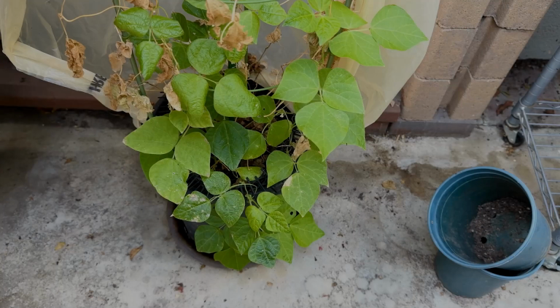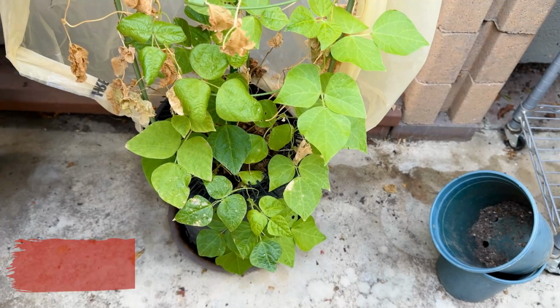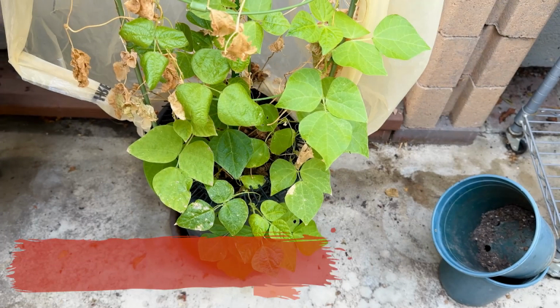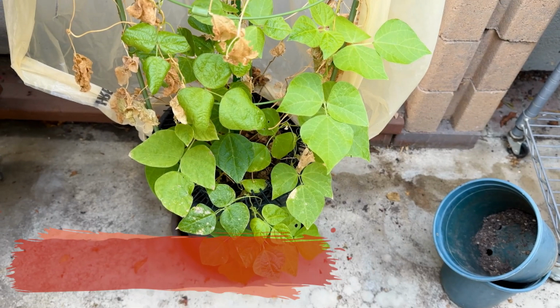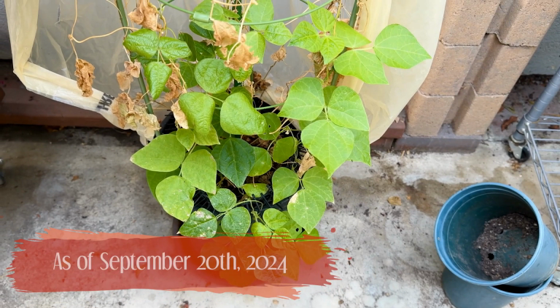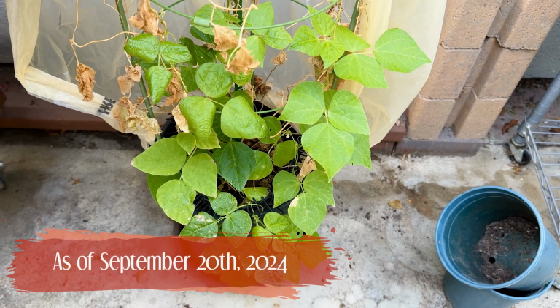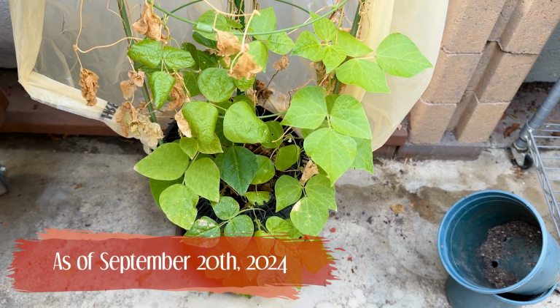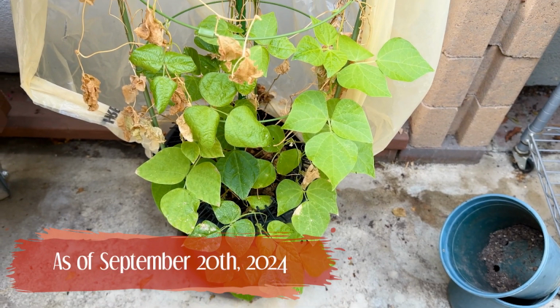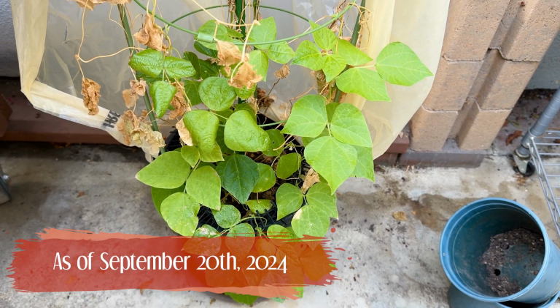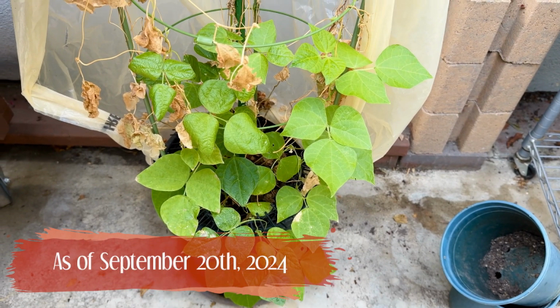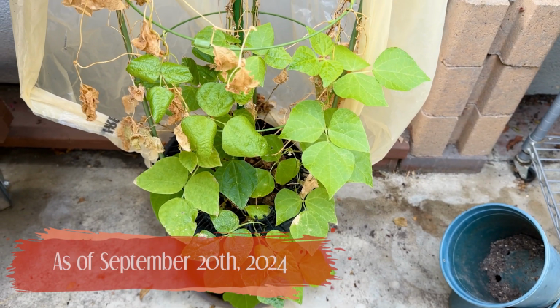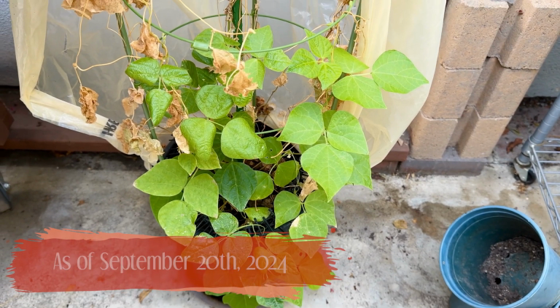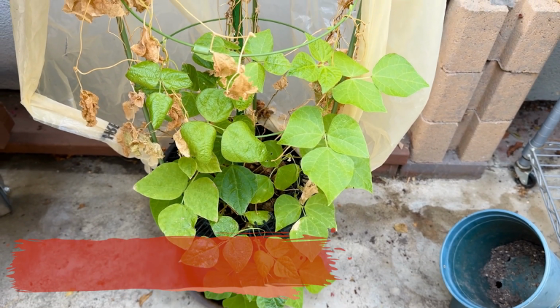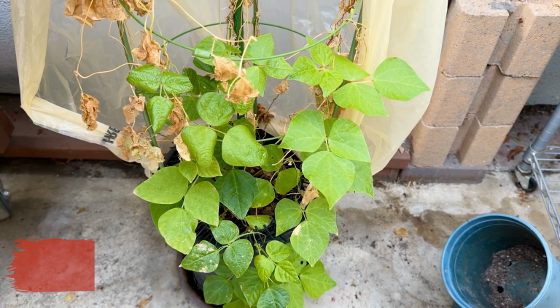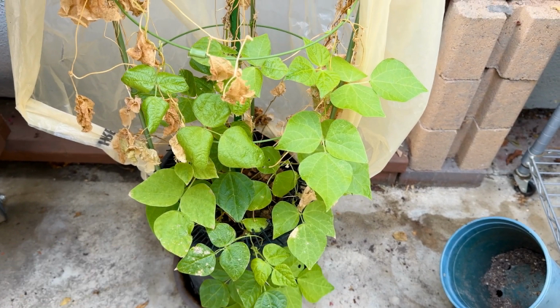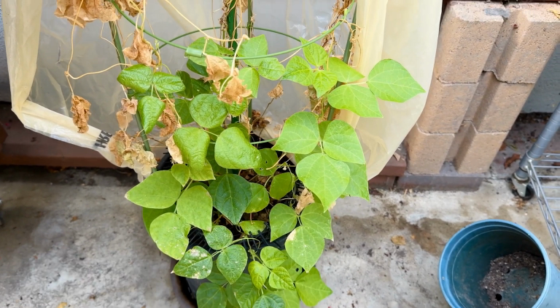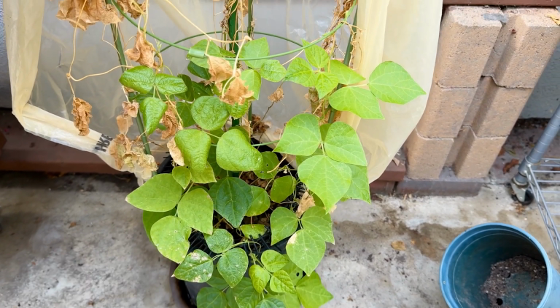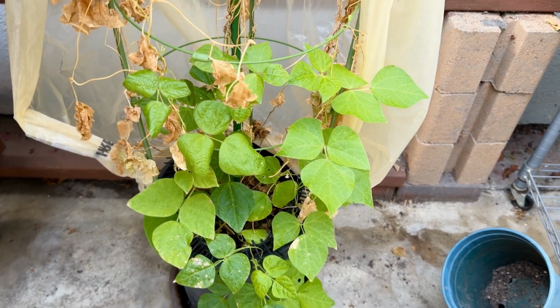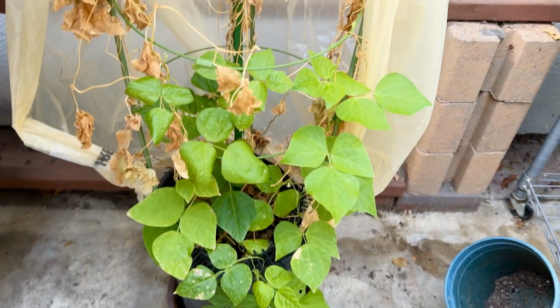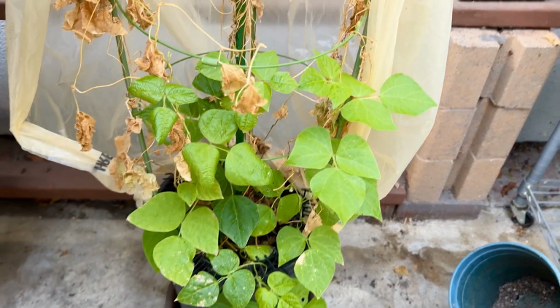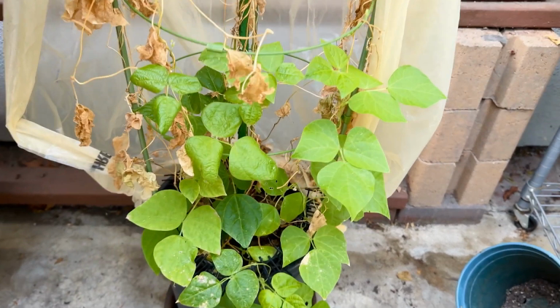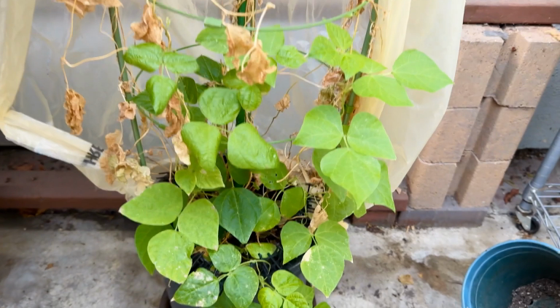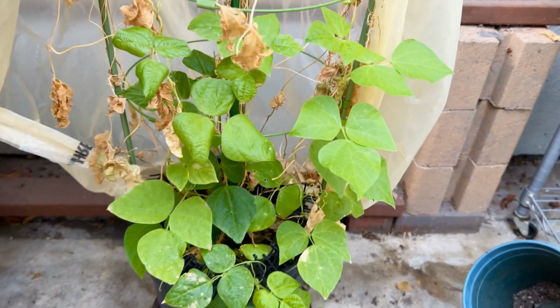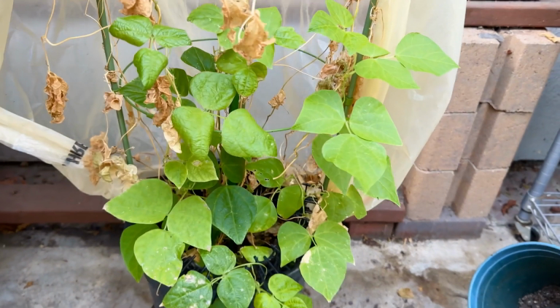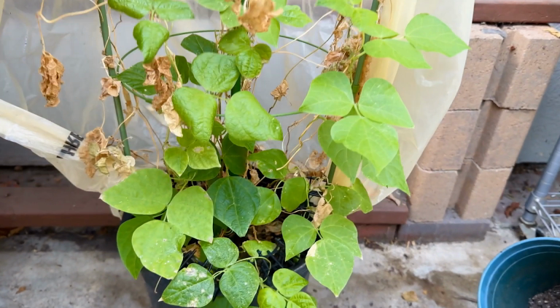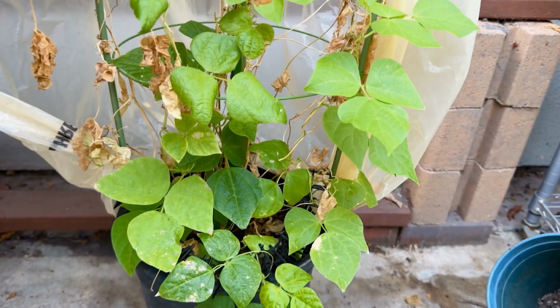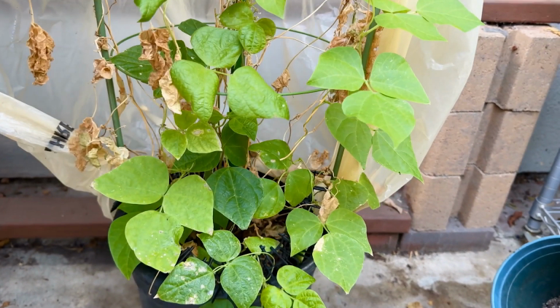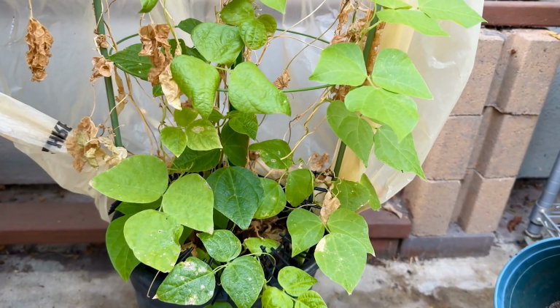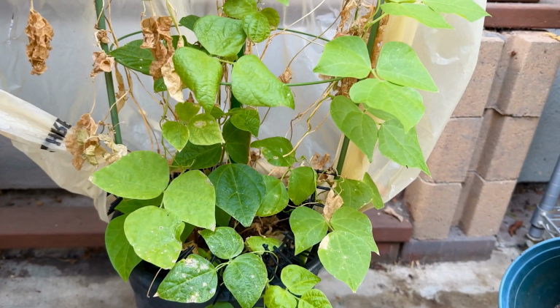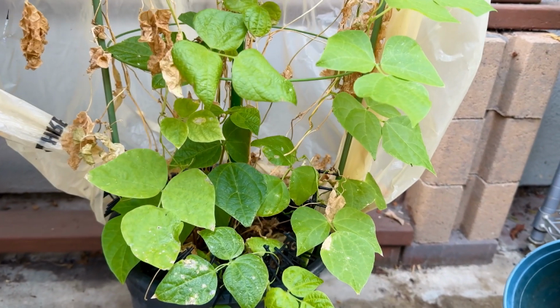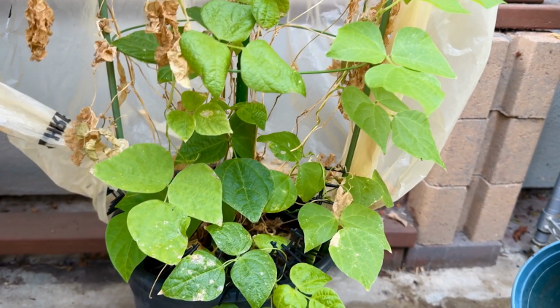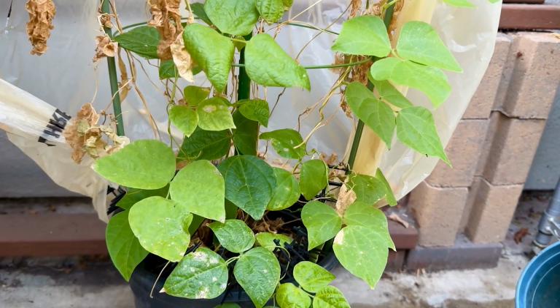Like I said, the plant is still growing and producing a few beans, but I should probably clean up the dead leaves and vines soon.